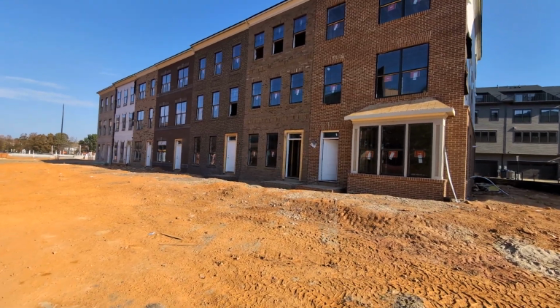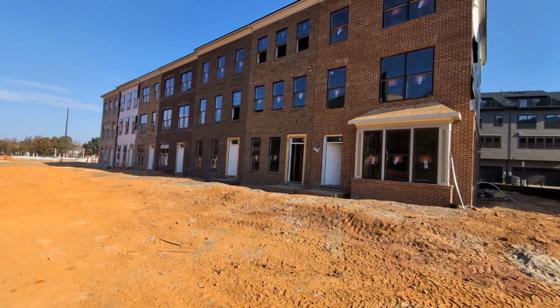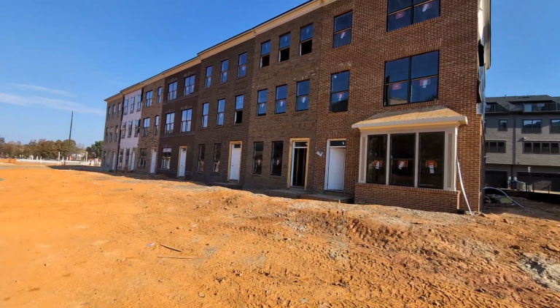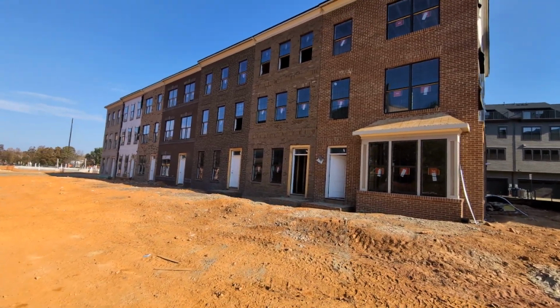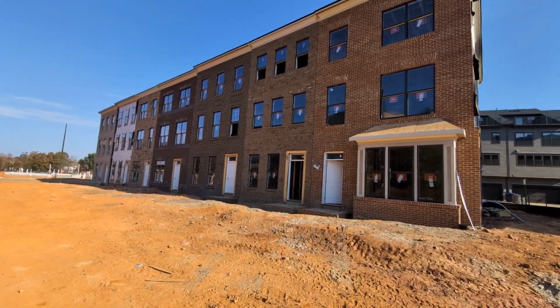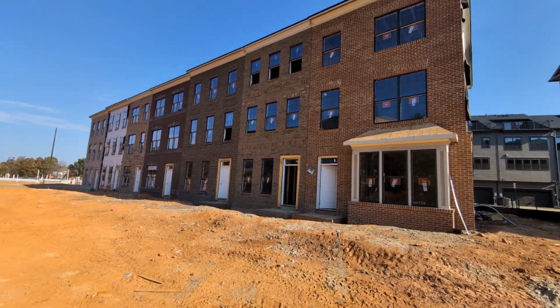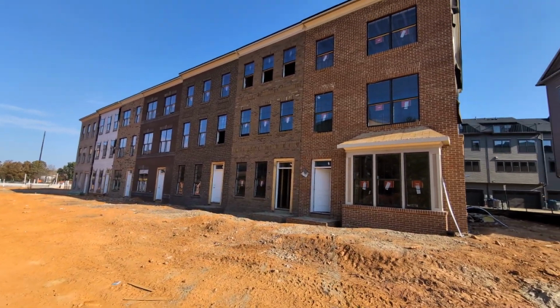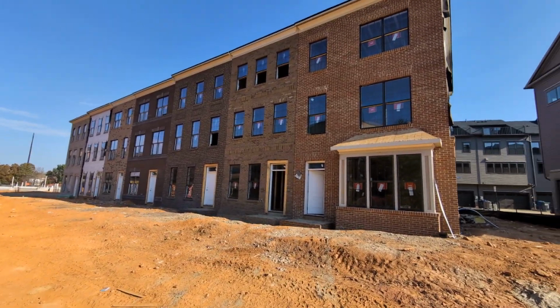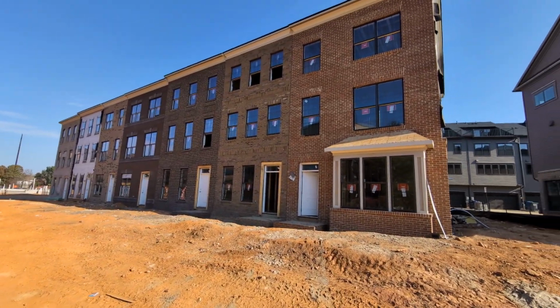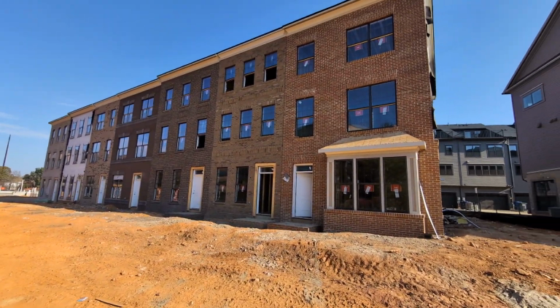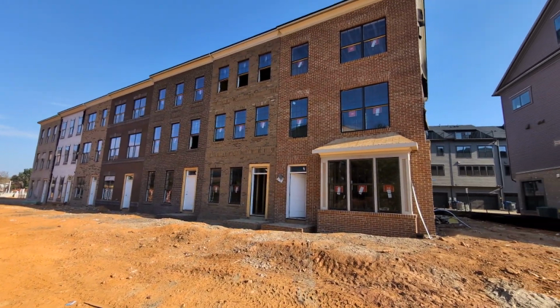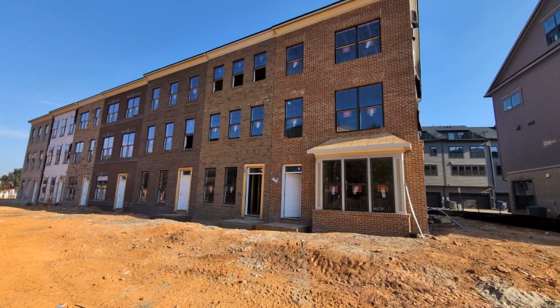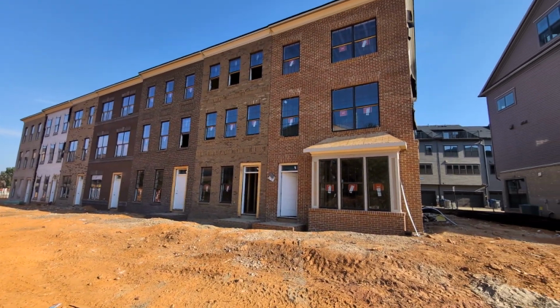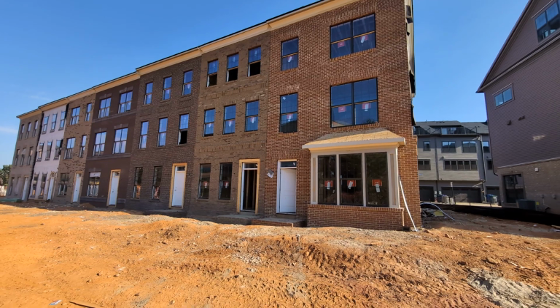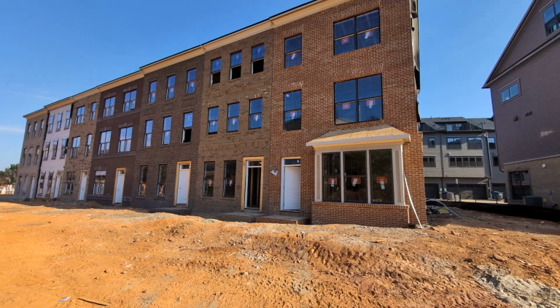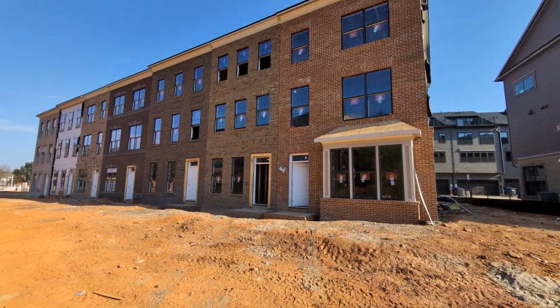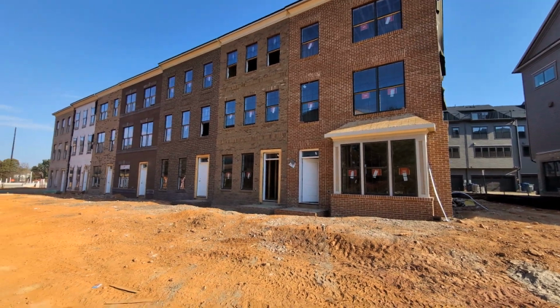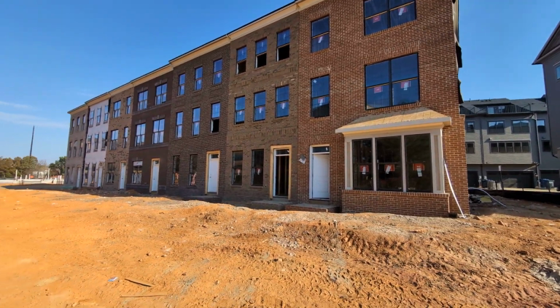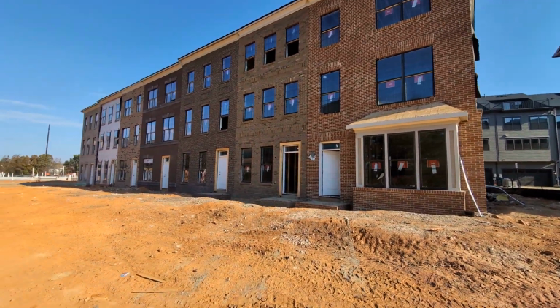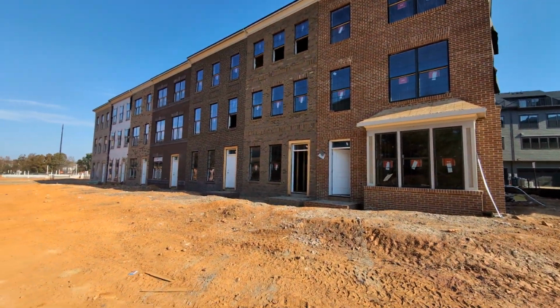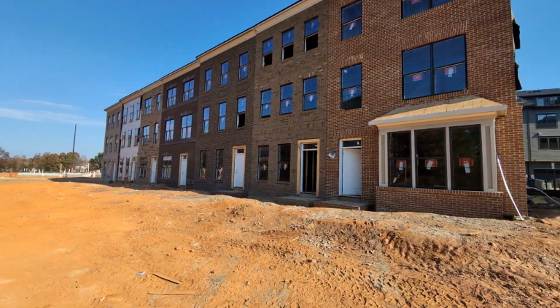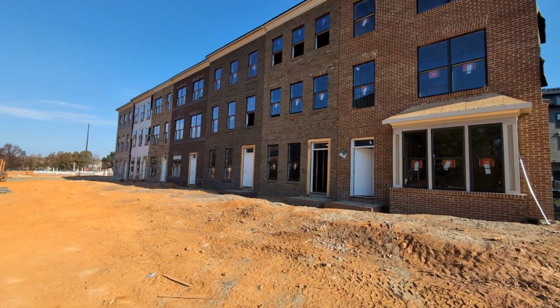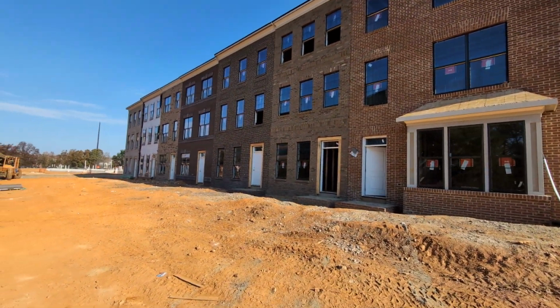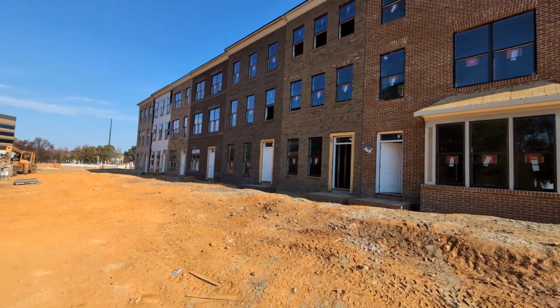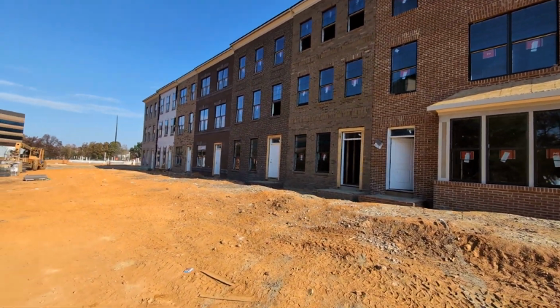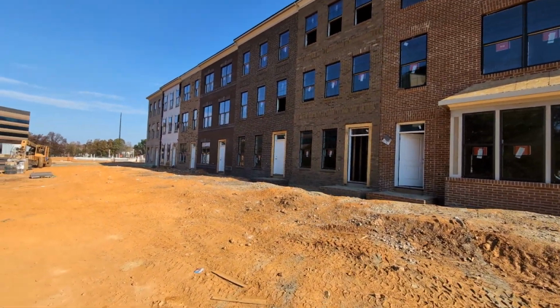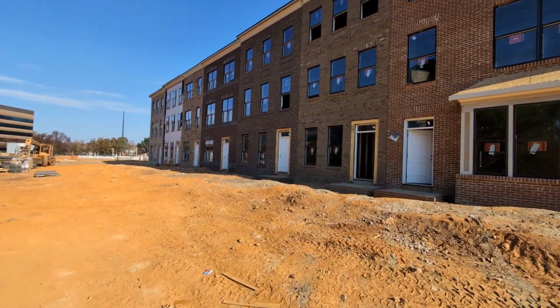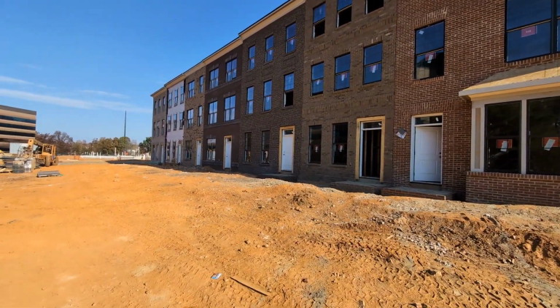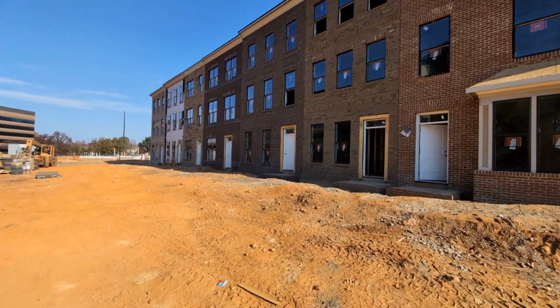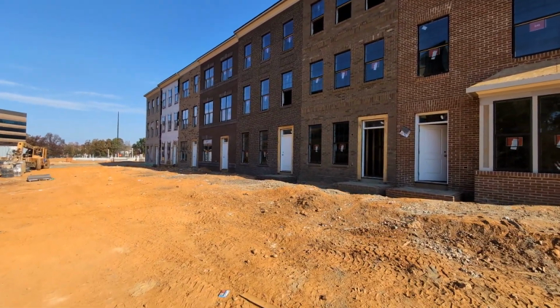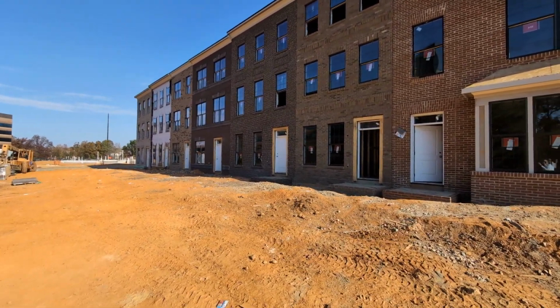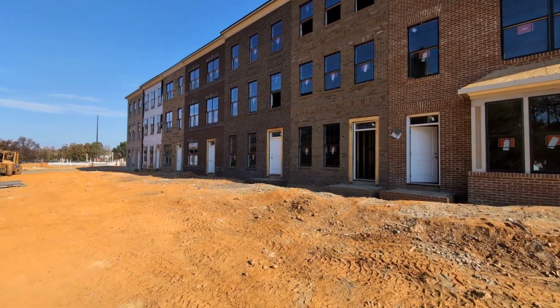You can see a lot of the brick has been installed. That looks awesome.